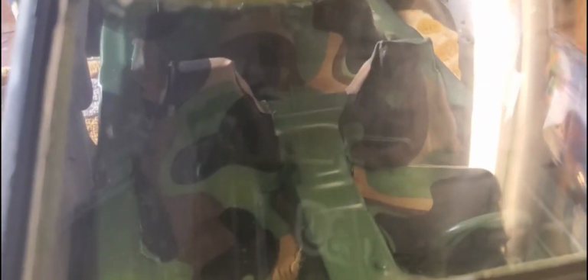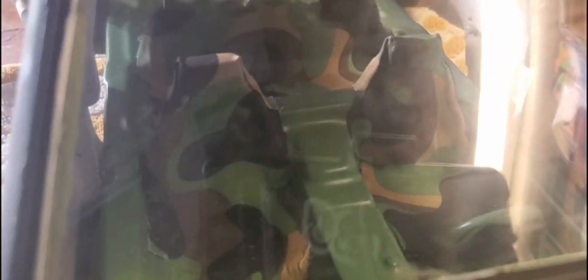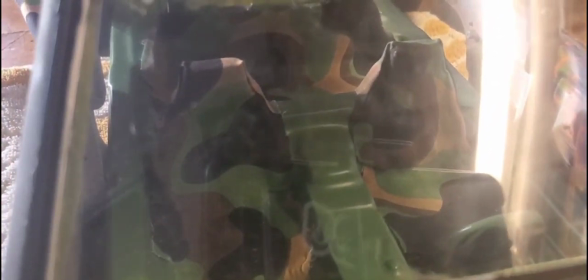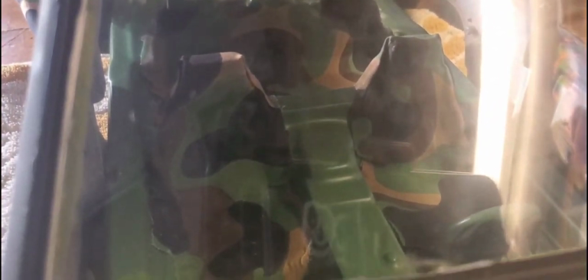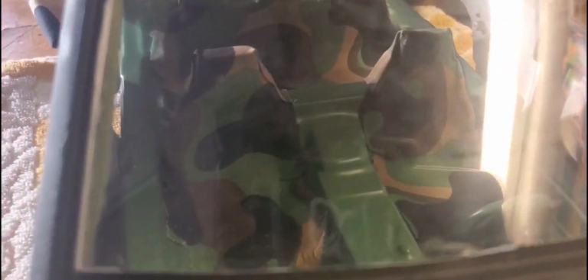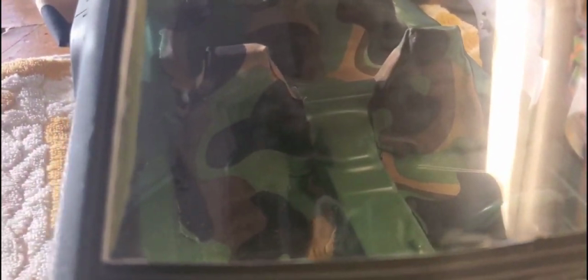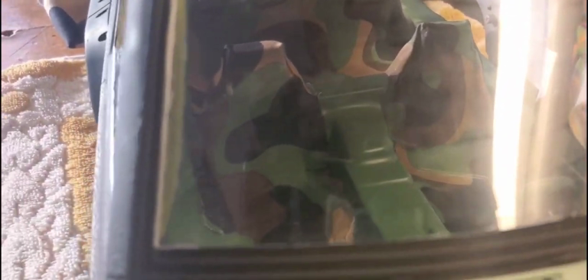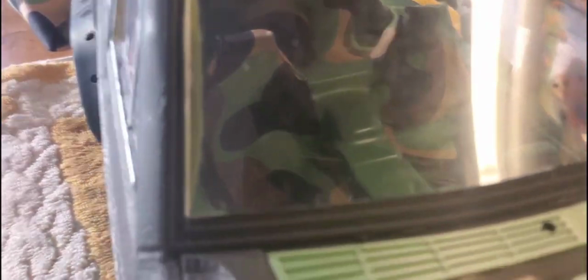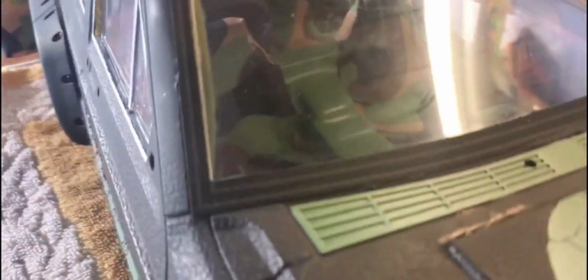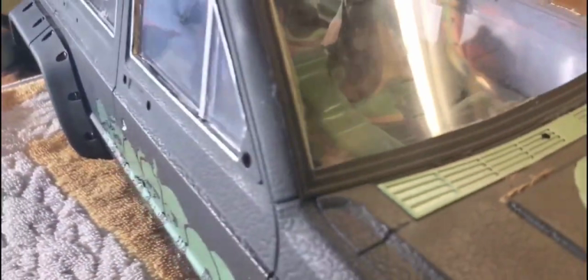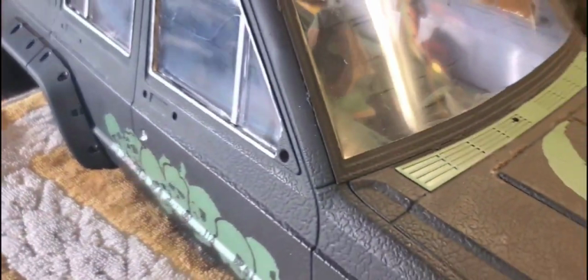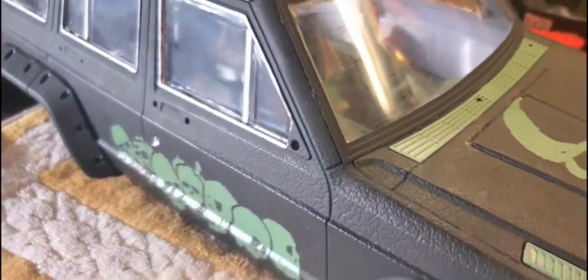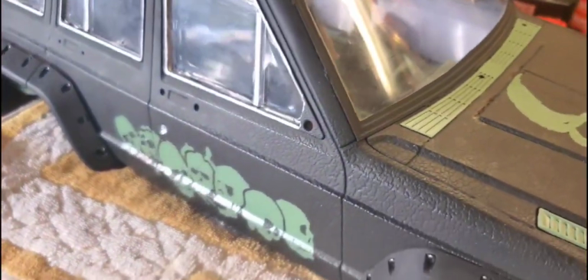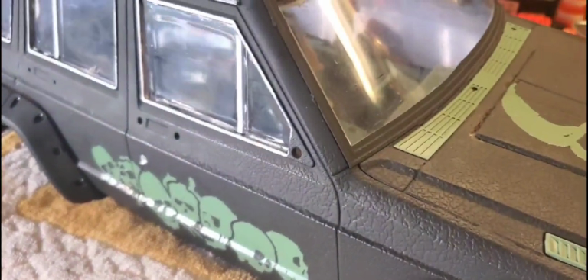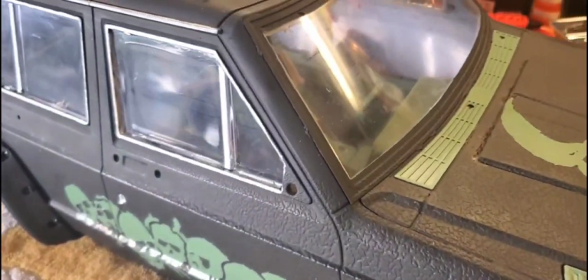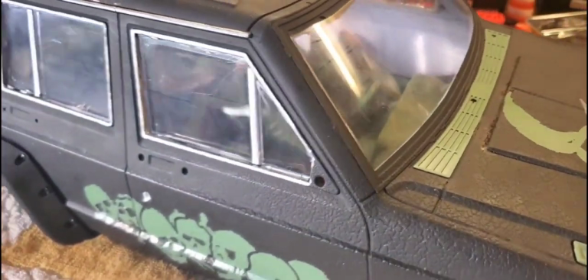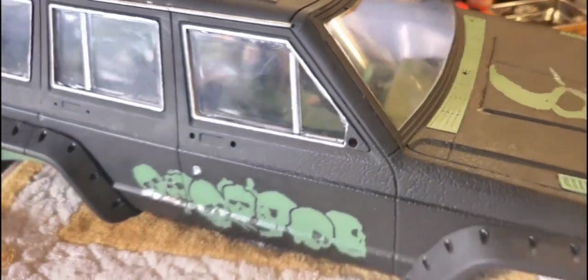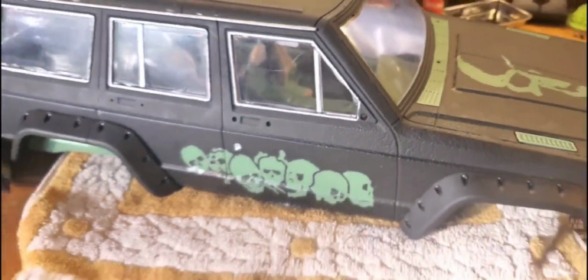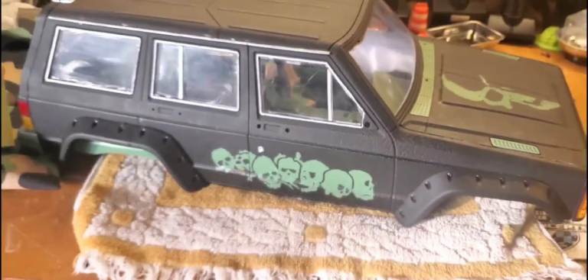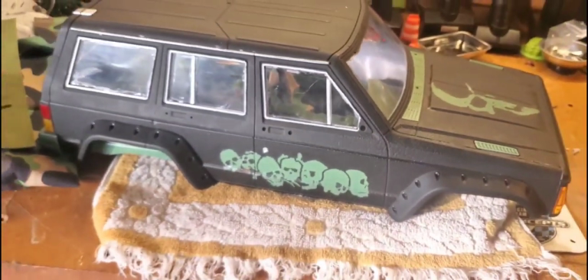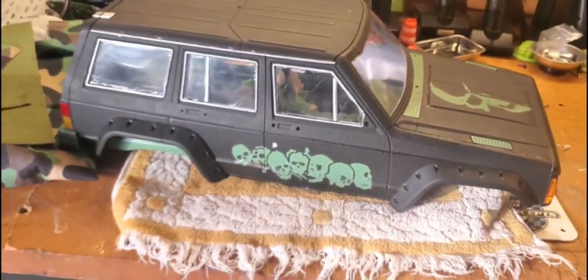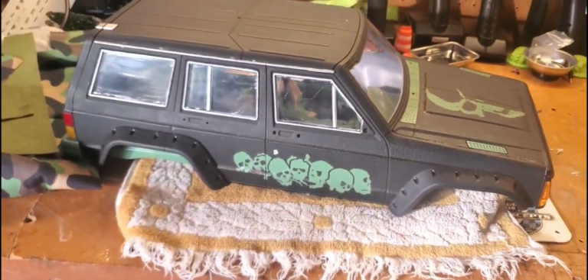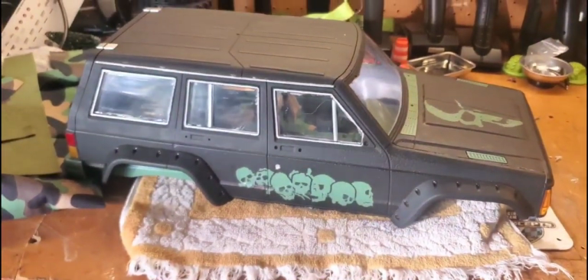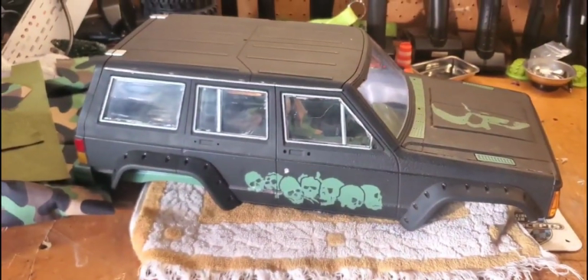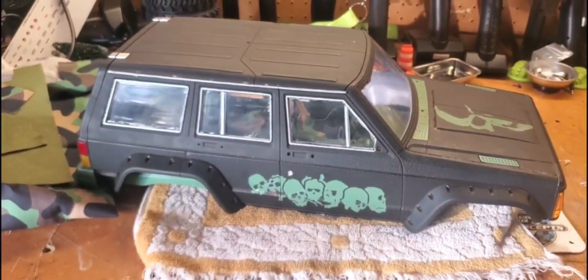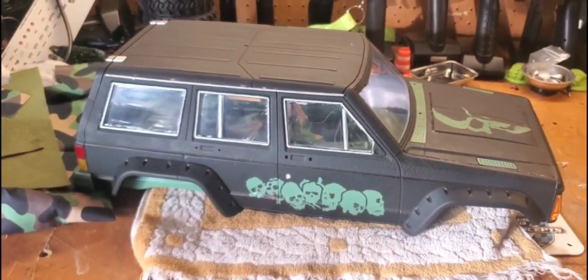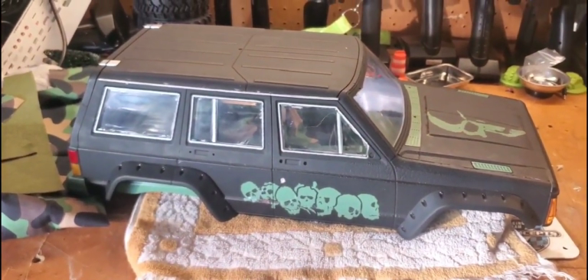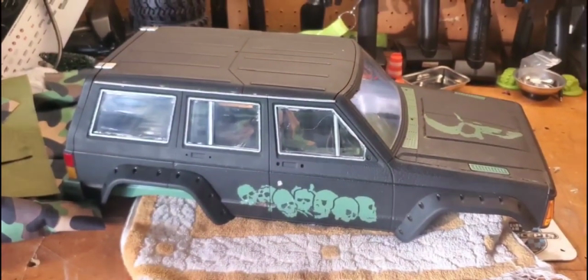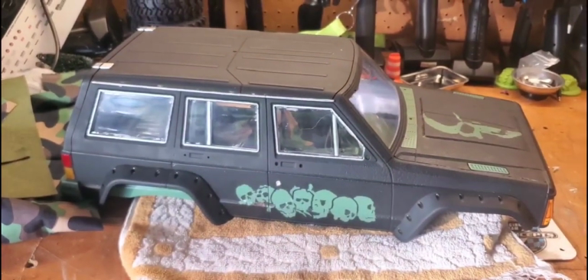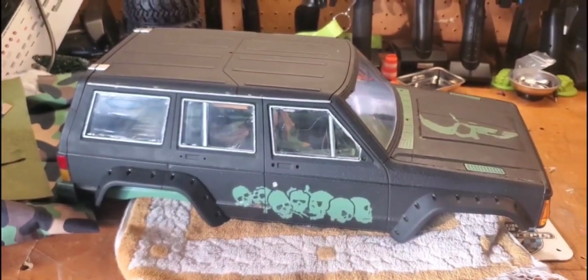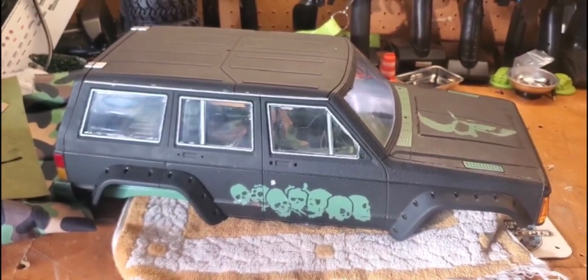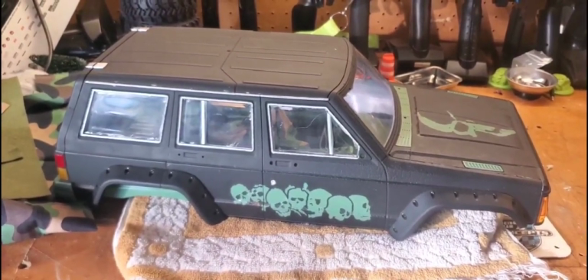I got everything cut out — up front it fits back like that, and turned over it looks about like this. It's sitting a little high because it's just resting on my hands, but it looks good in there. You can see the dash cover and the seat covers. We'll have a driver in there of course. Pretty happy with the way it's coming out. Once I get some glue sticks, I'll be back to finish it up.